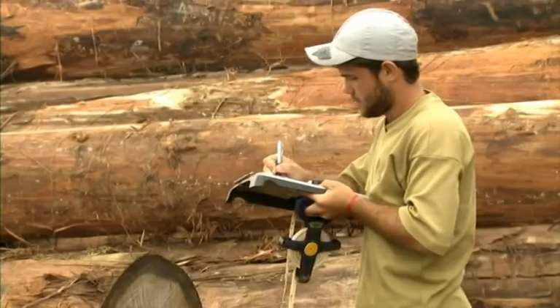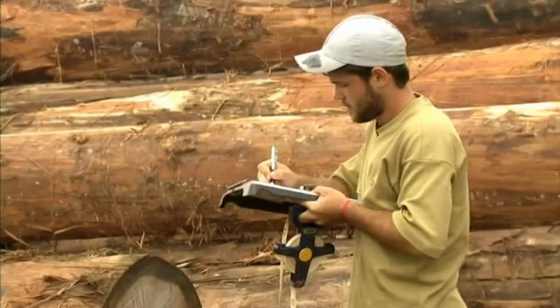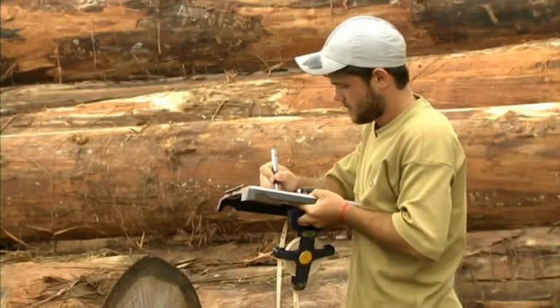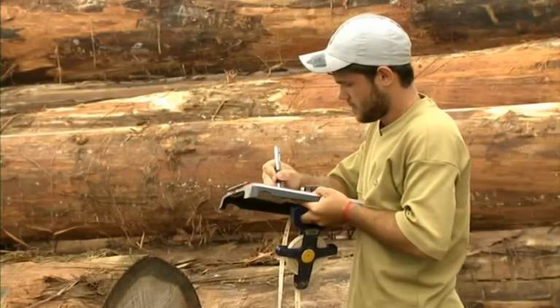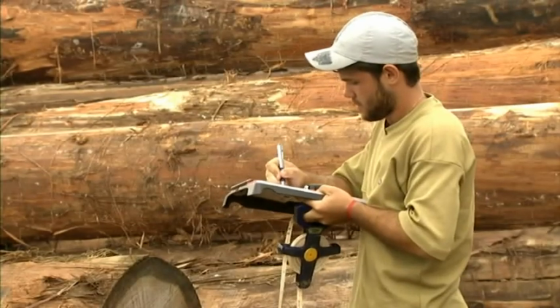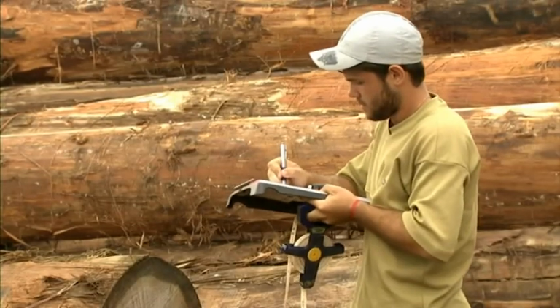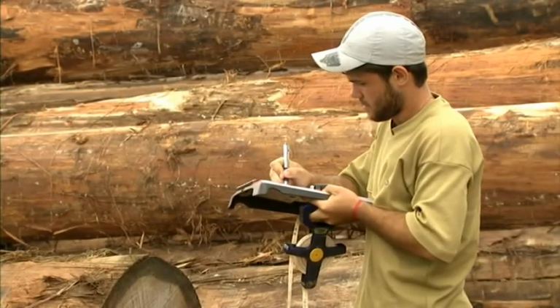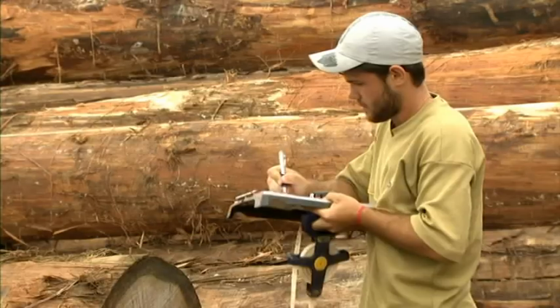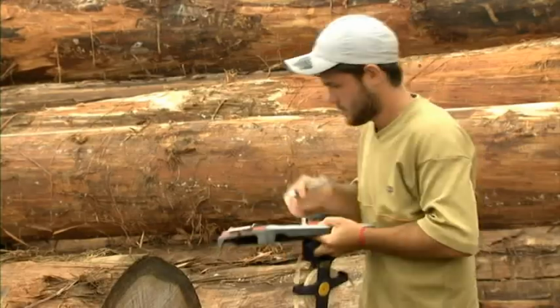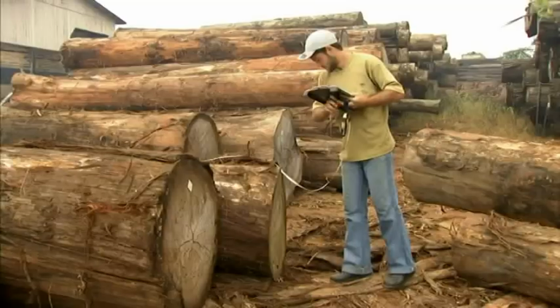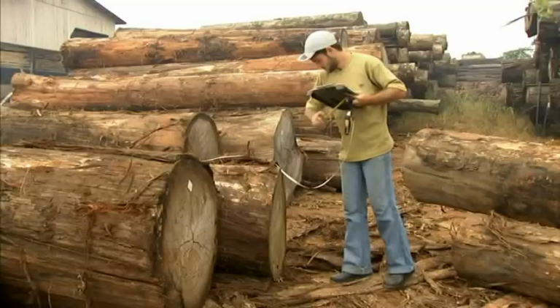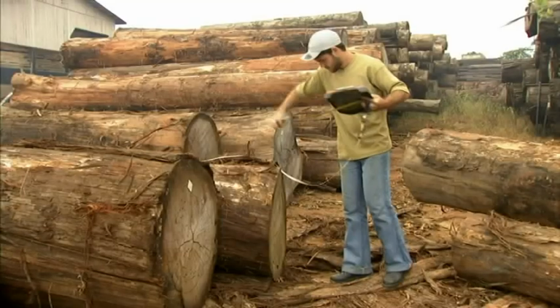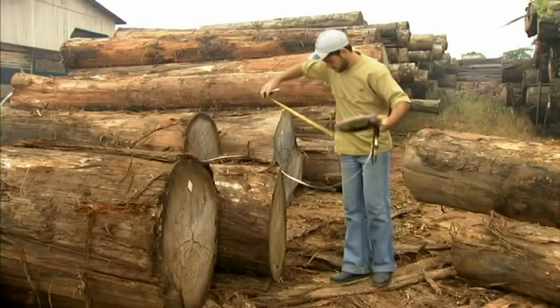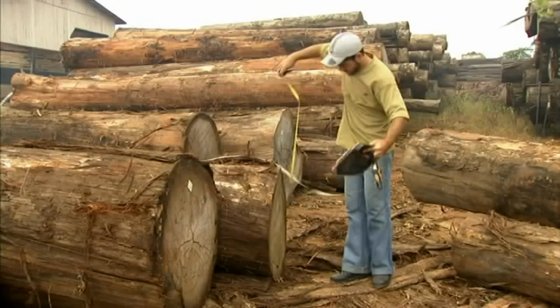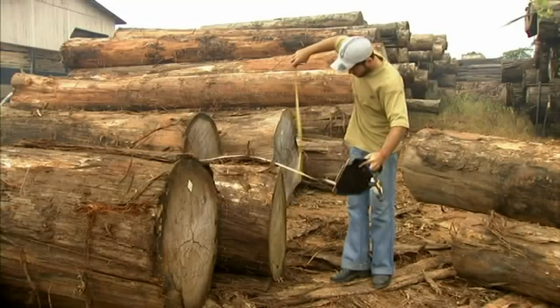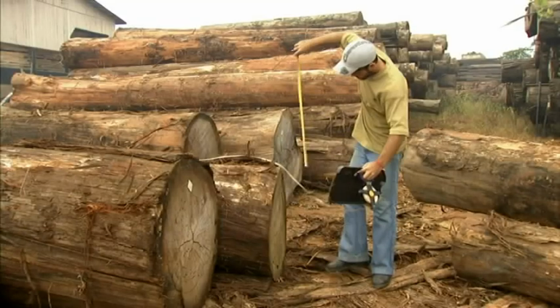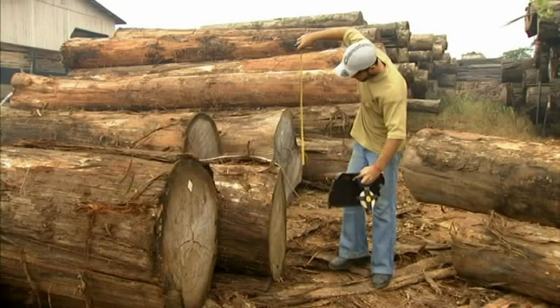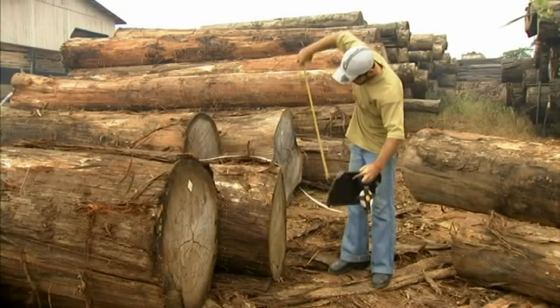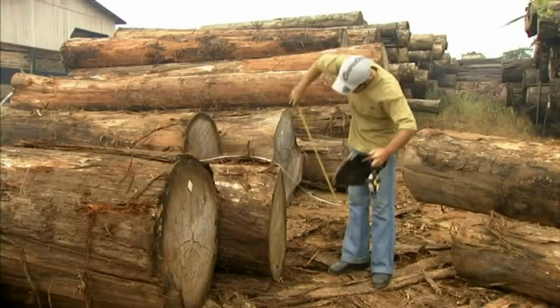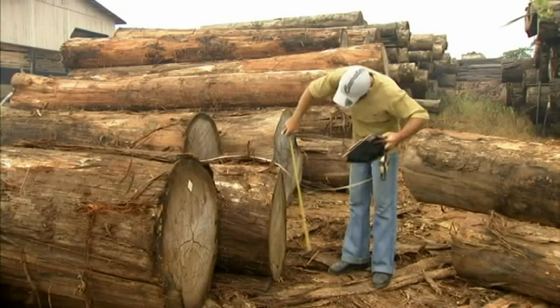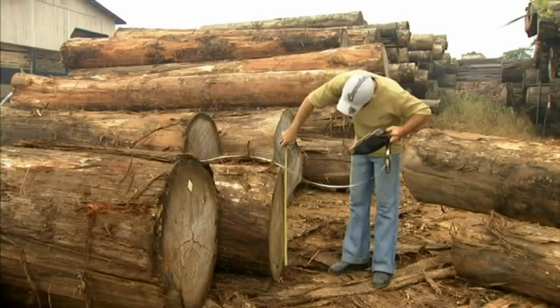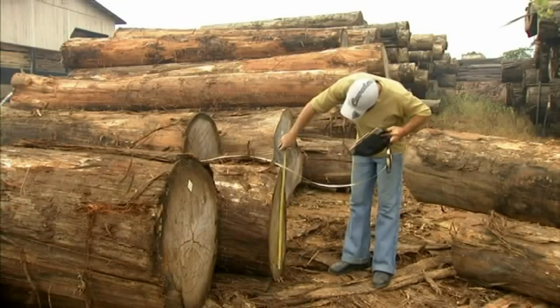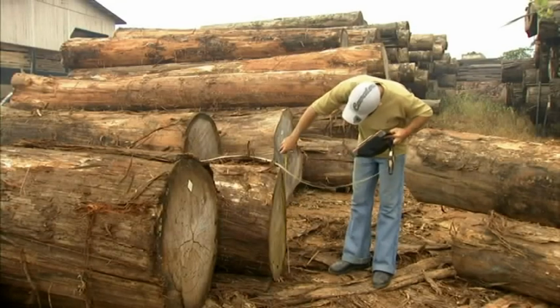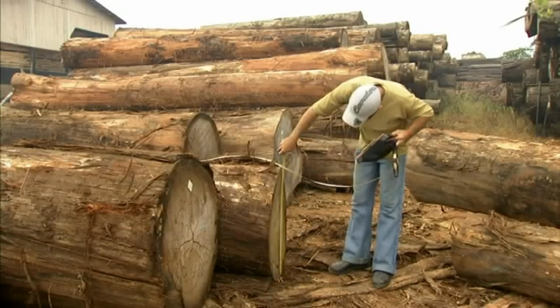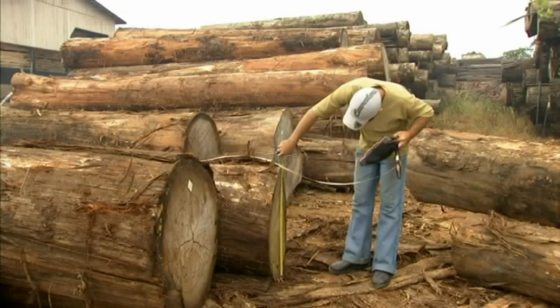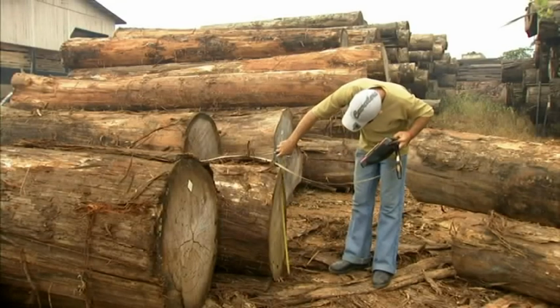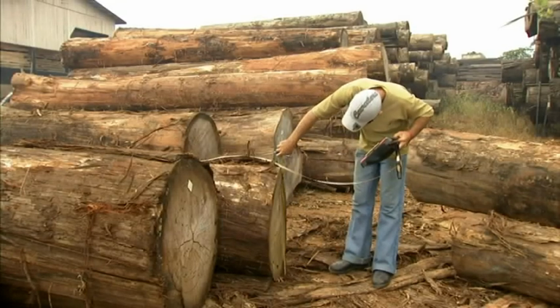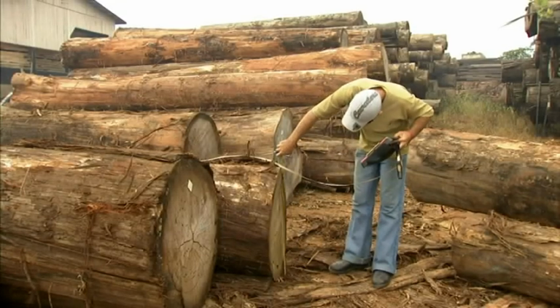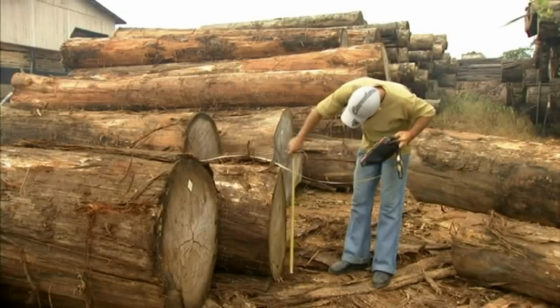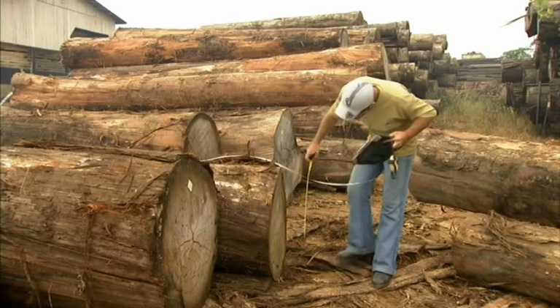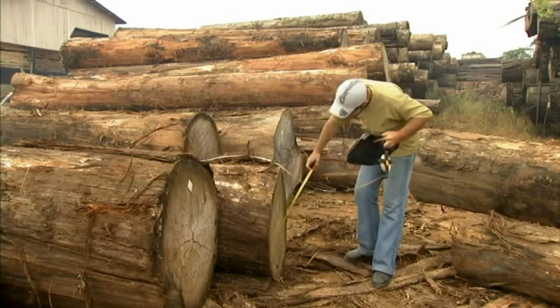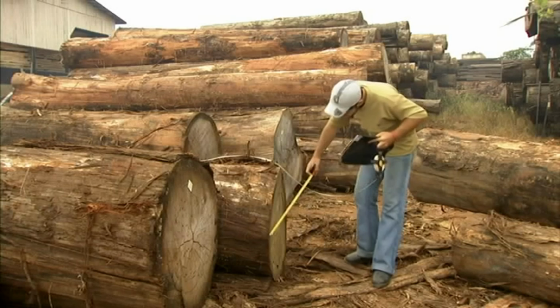The work is done manually, log by log. When measurements have been noted, the timber is taken to the saw for processing.